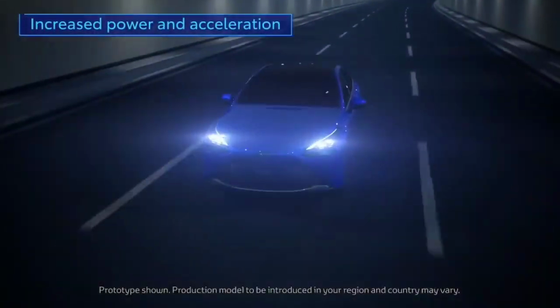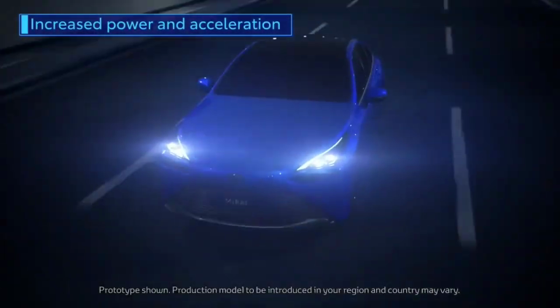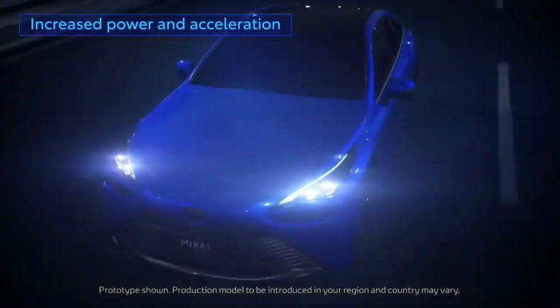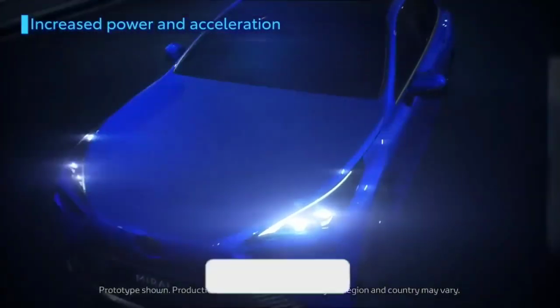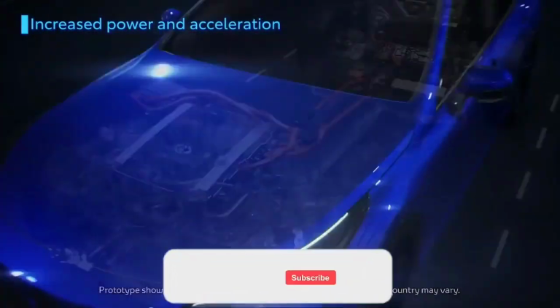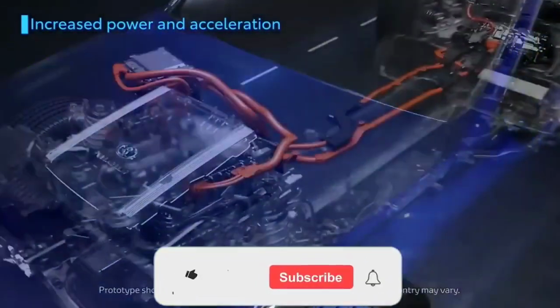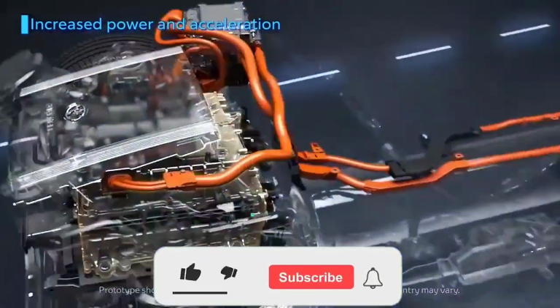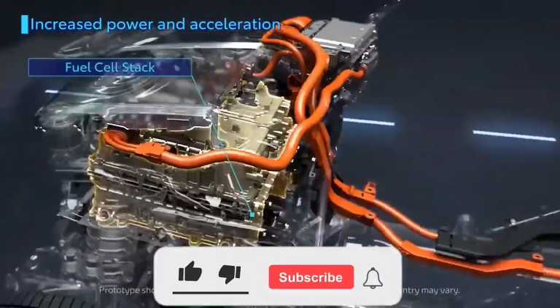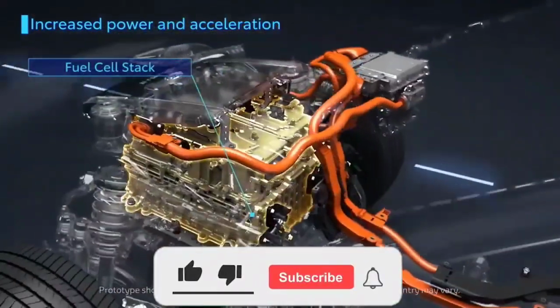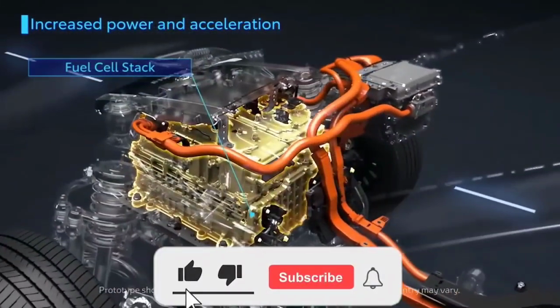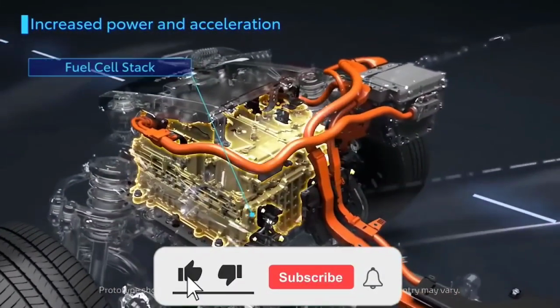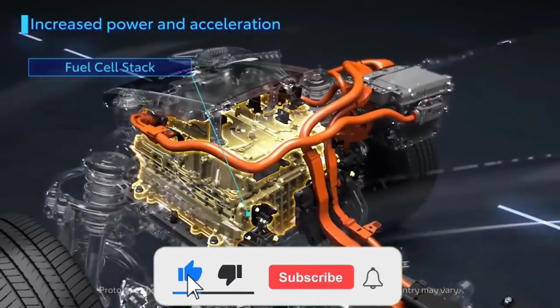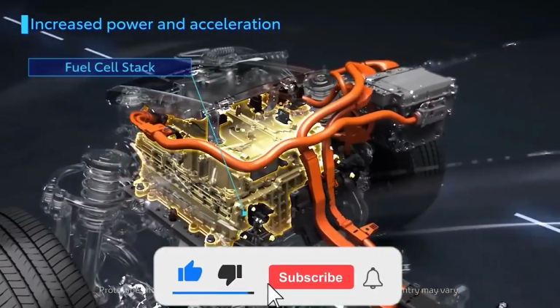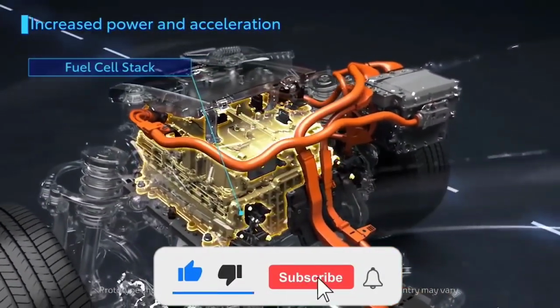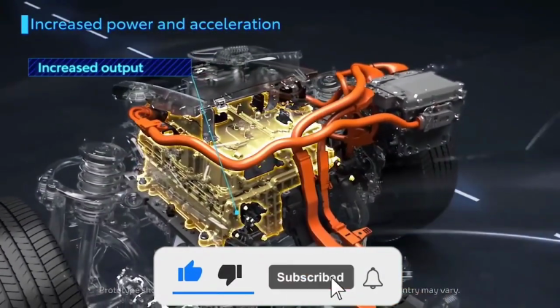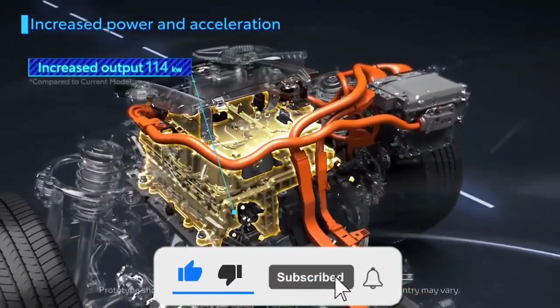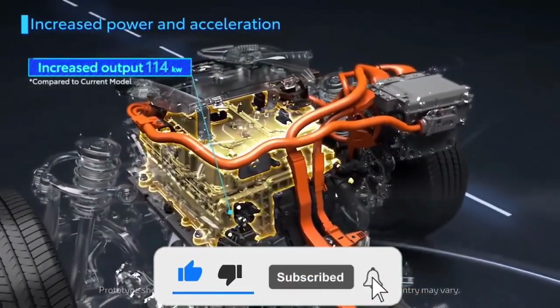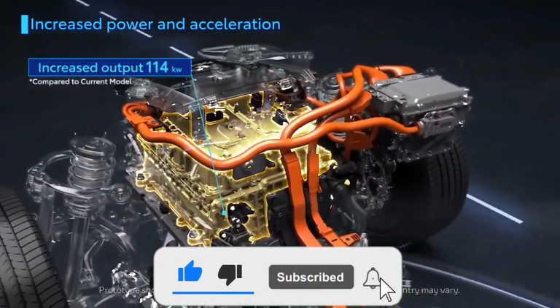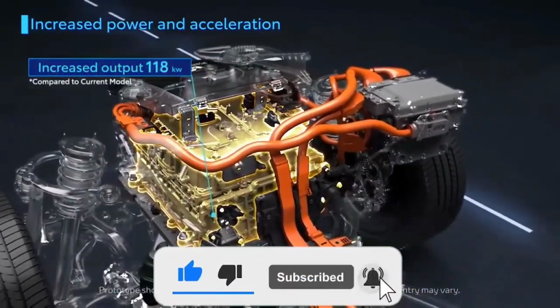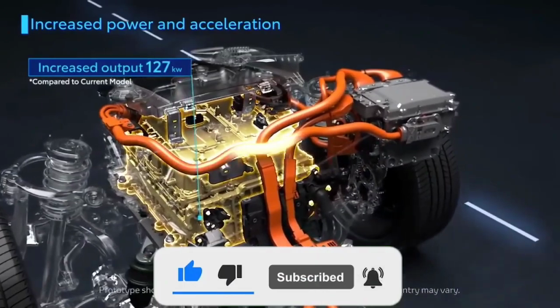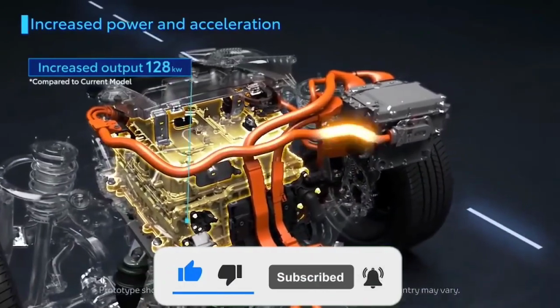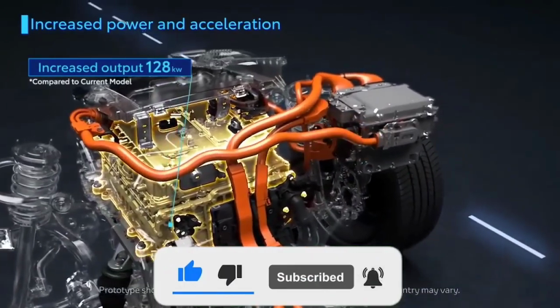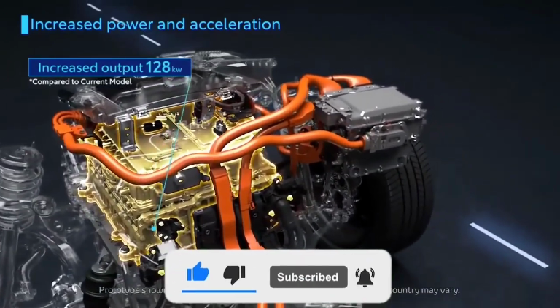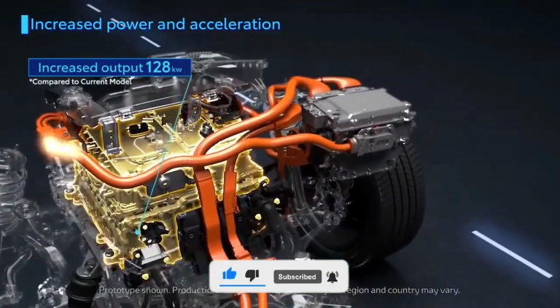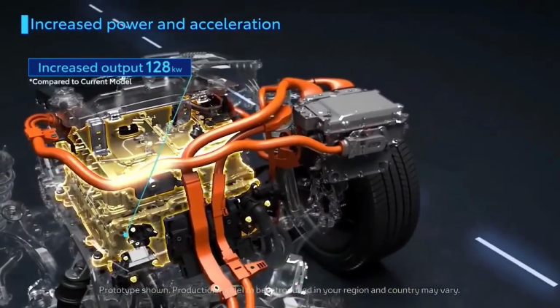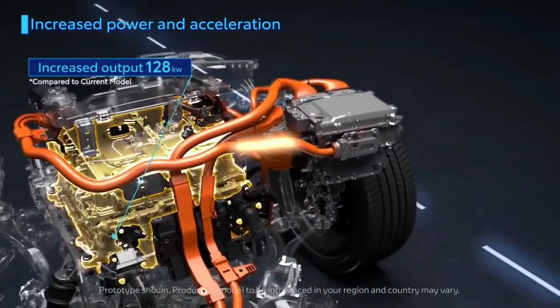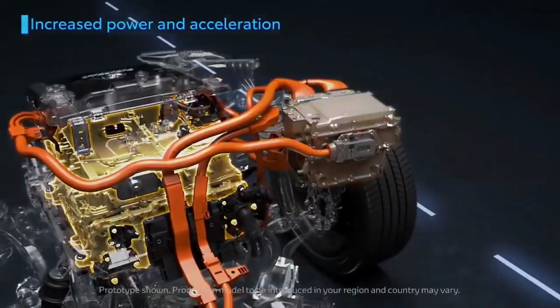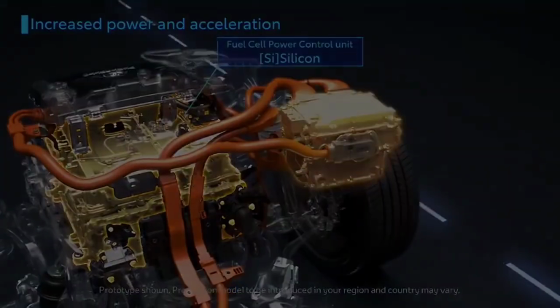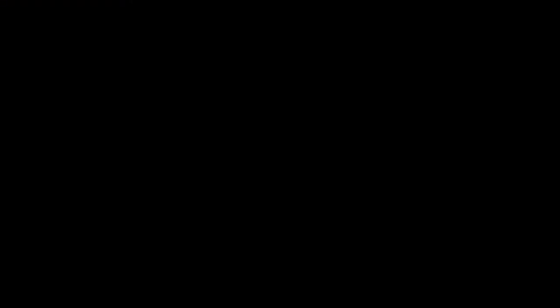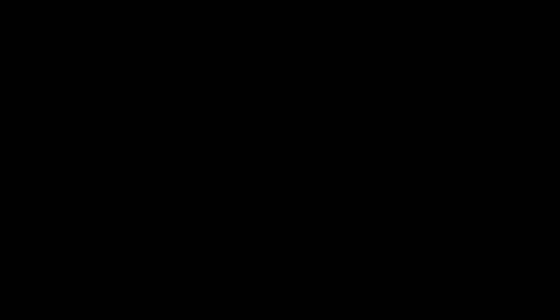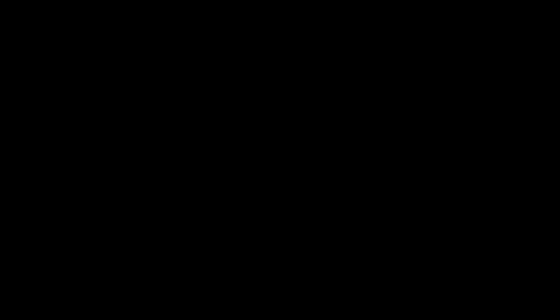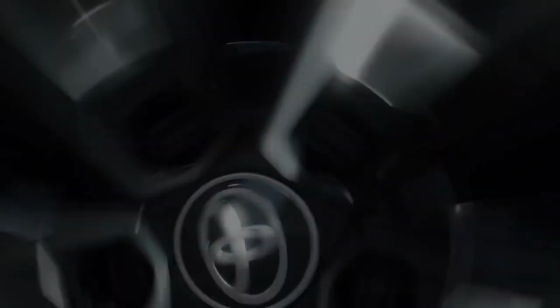In this video, we take a deep look at Toyota's new hydrogen combustion engine technology and see how it can improve its hybrid vehicles.